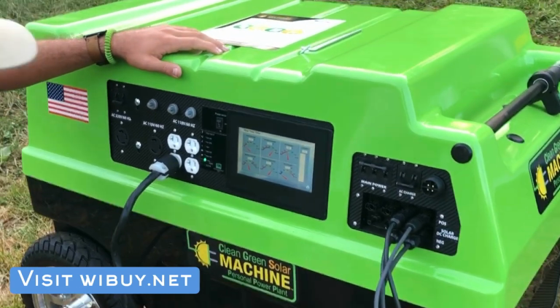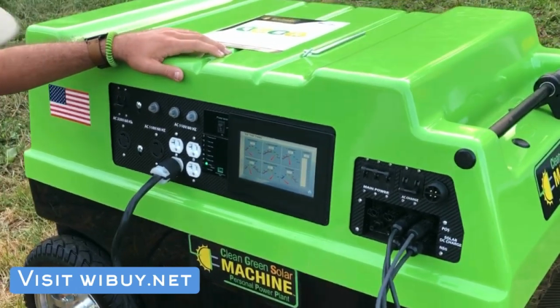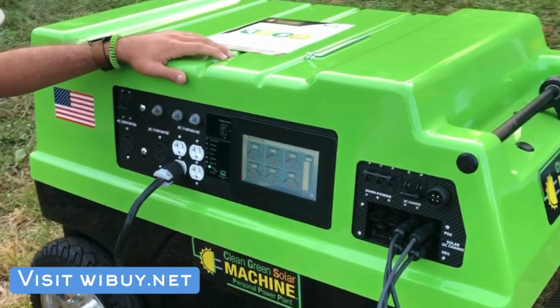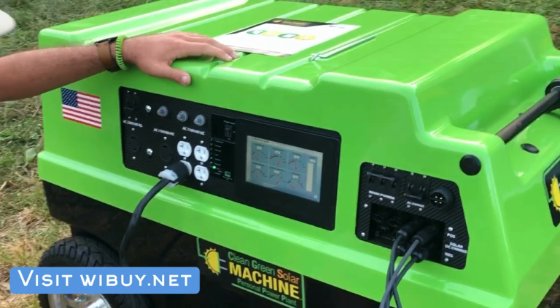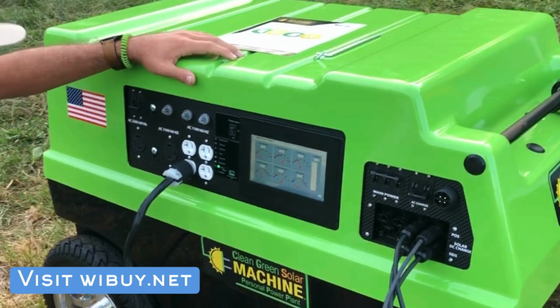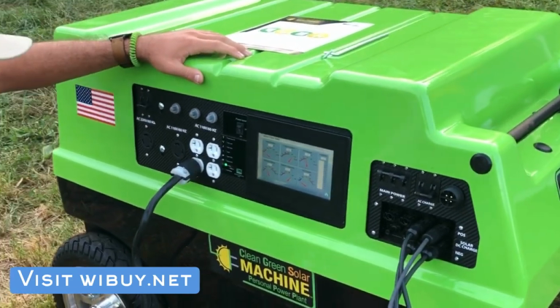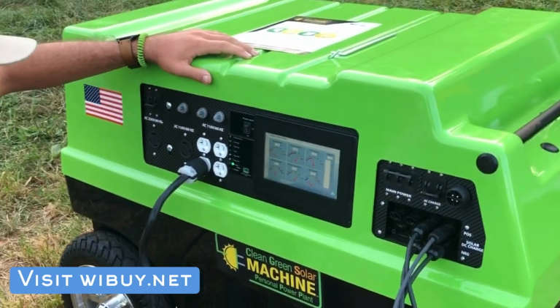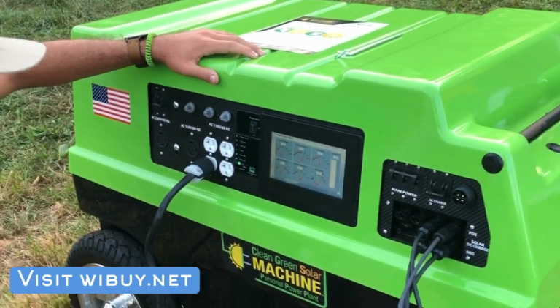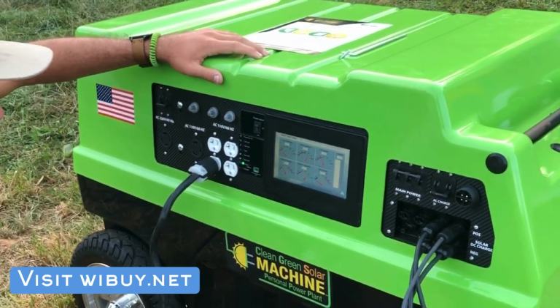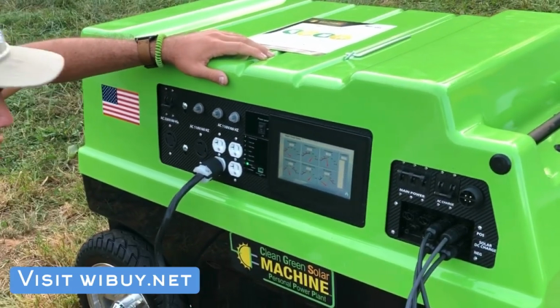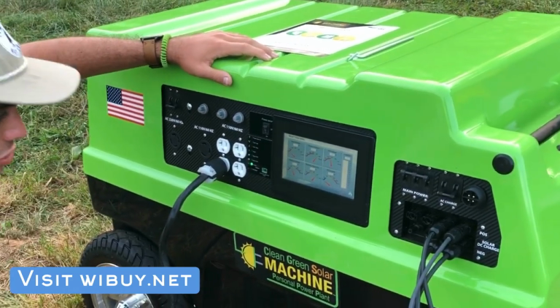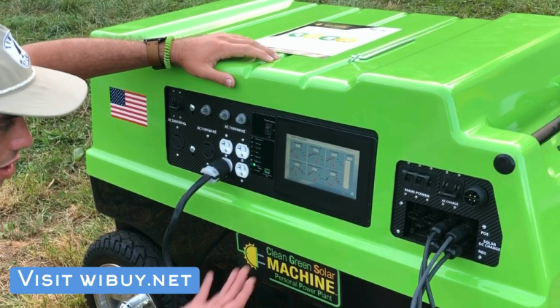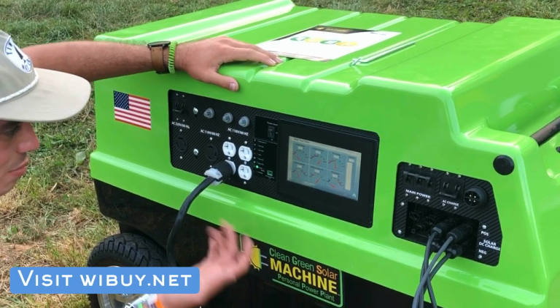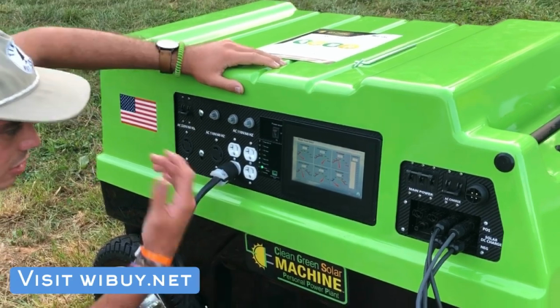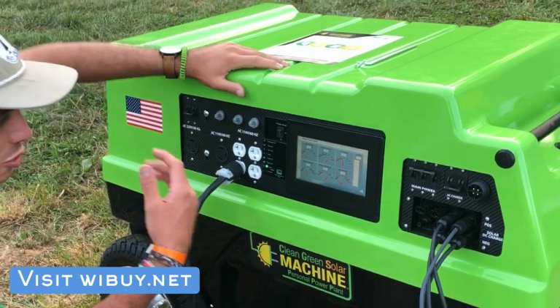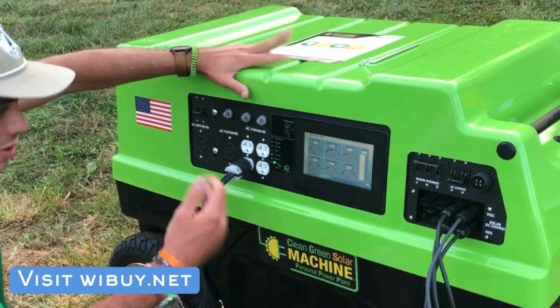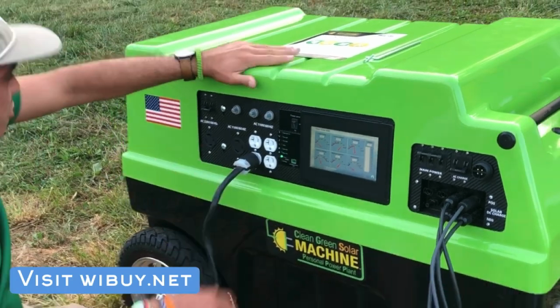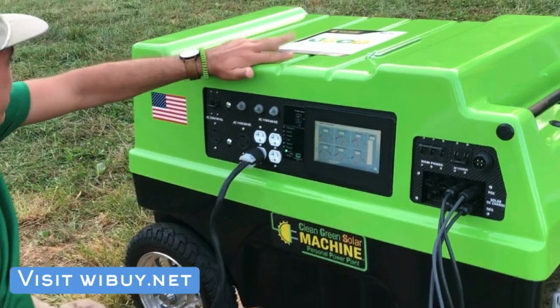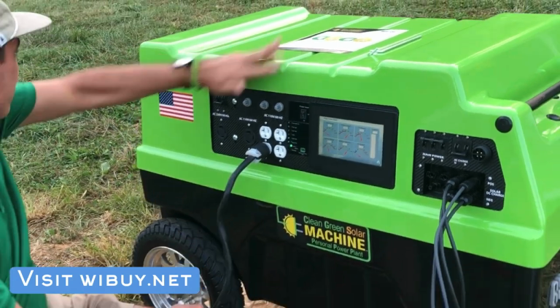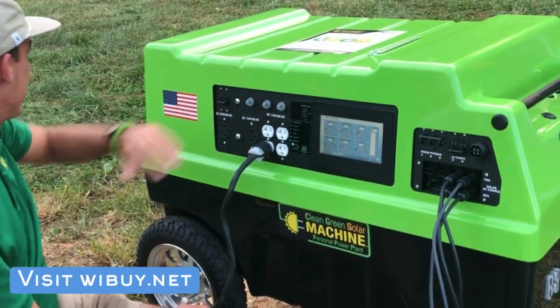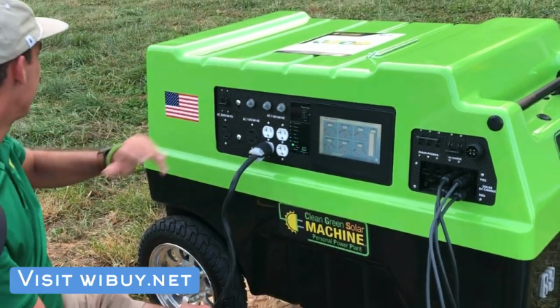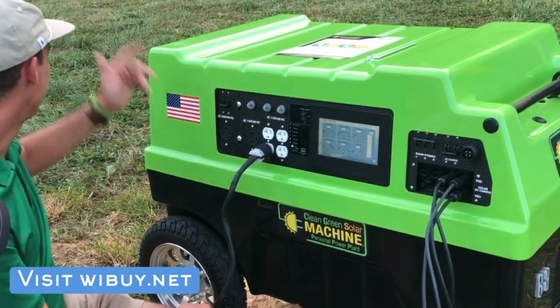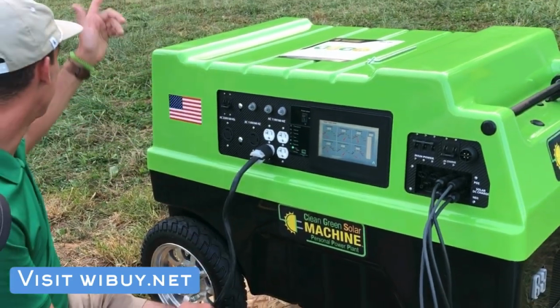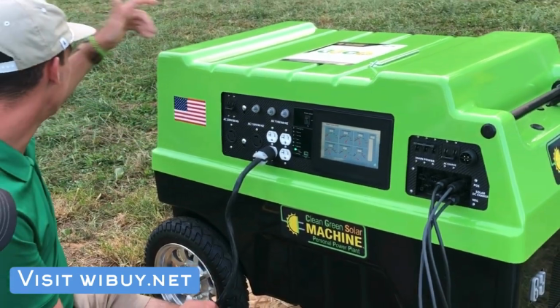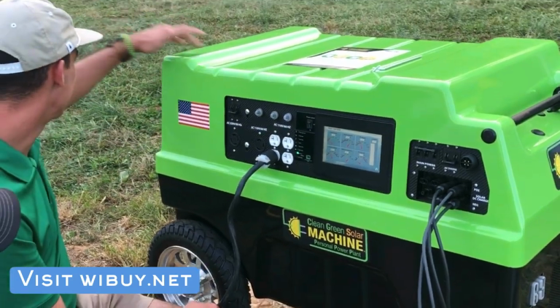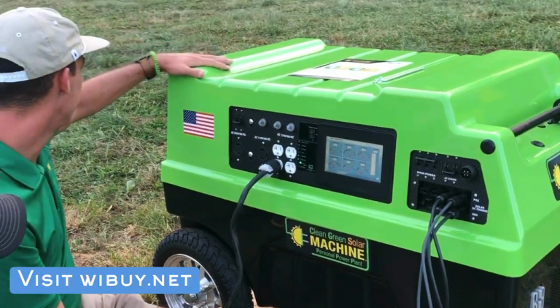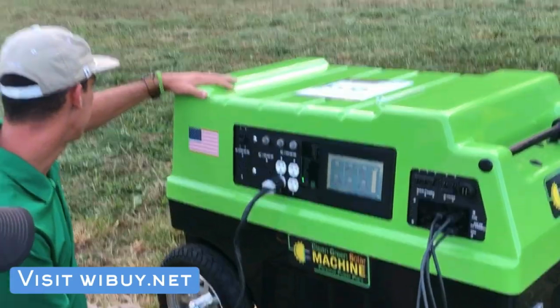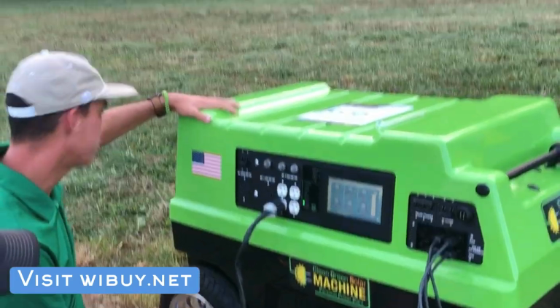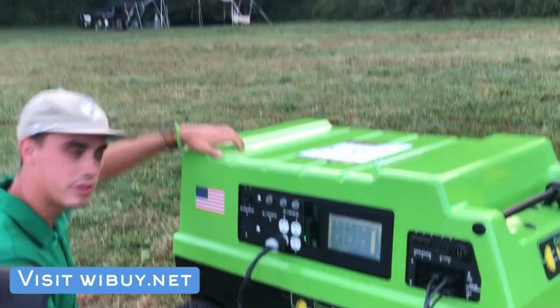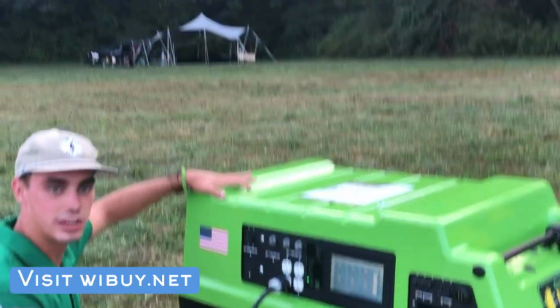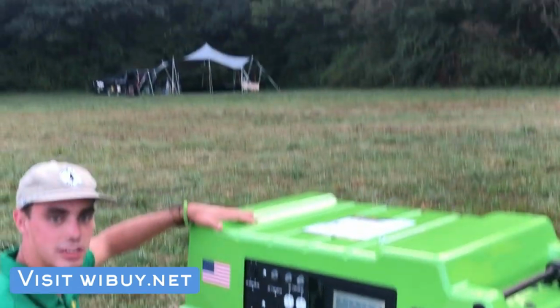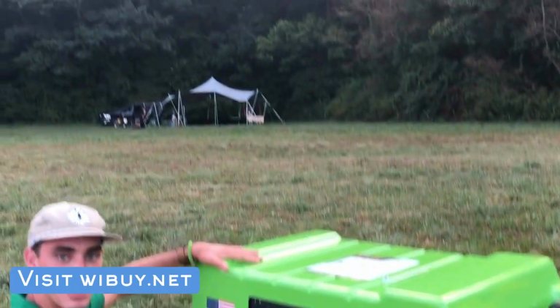We're doing well — we're still outputting 240 volts right now down at the stage as they're breaking it down.